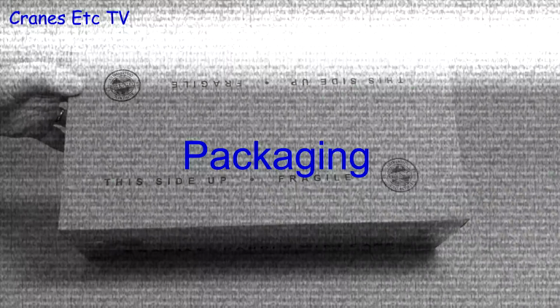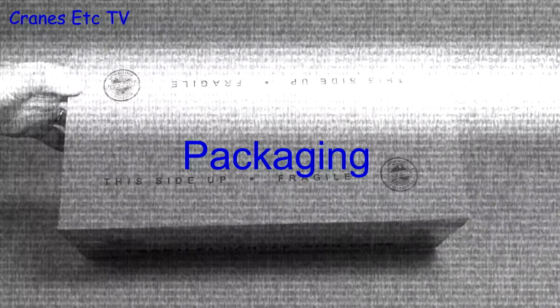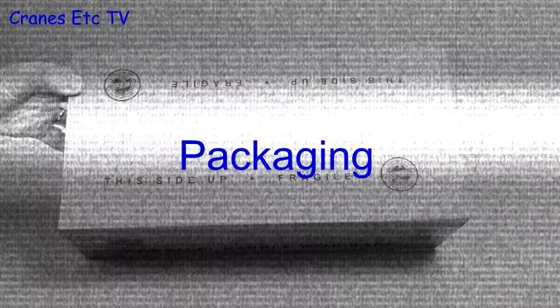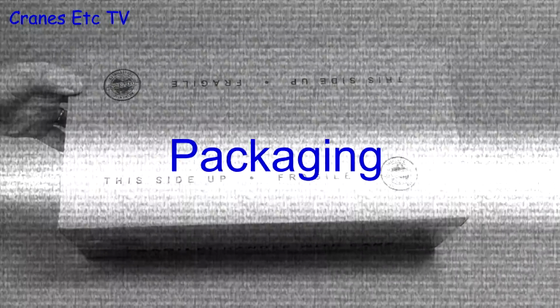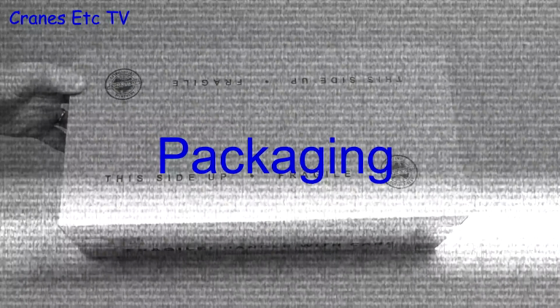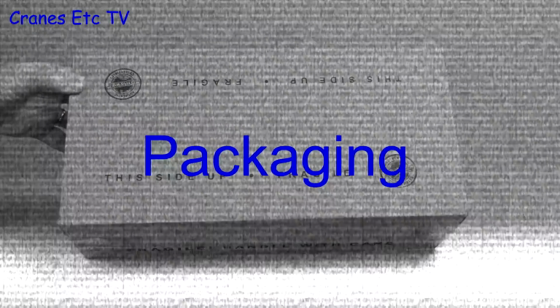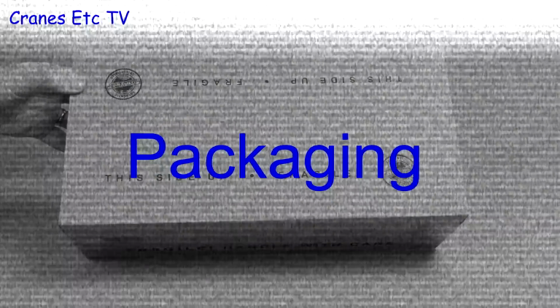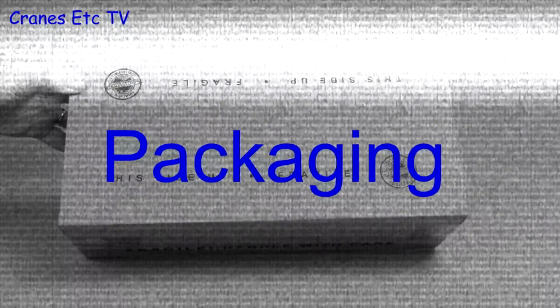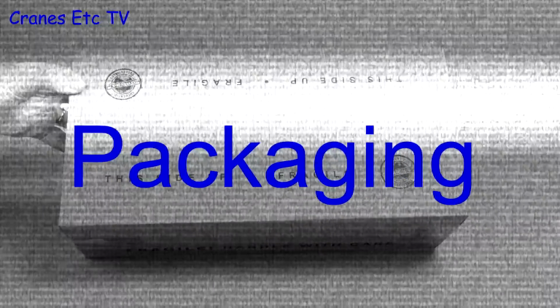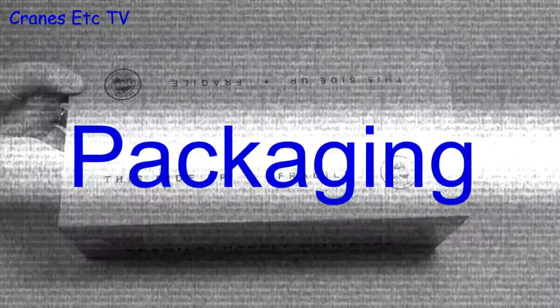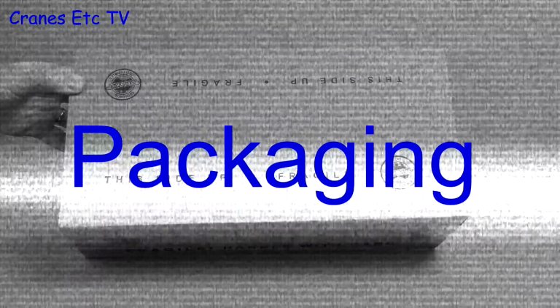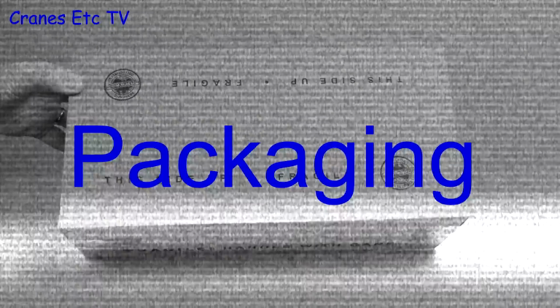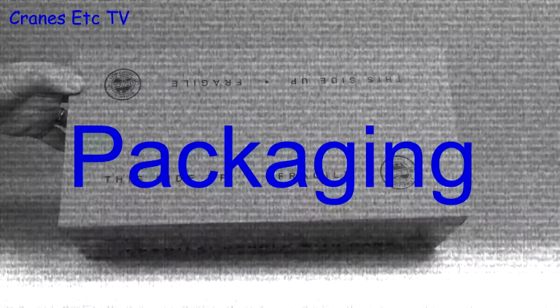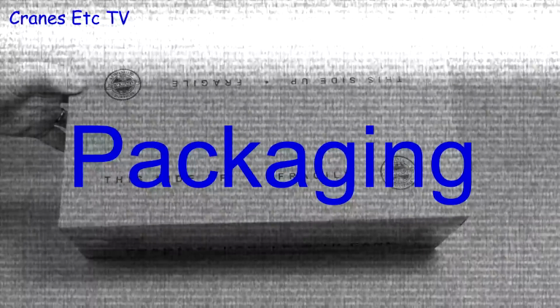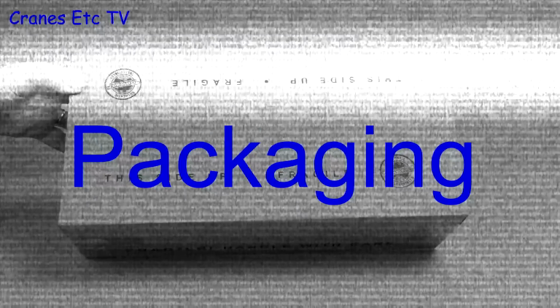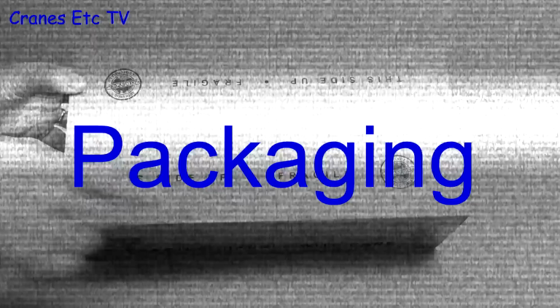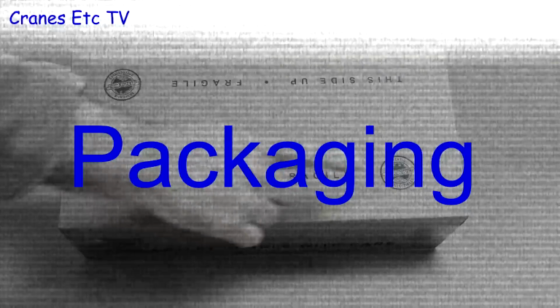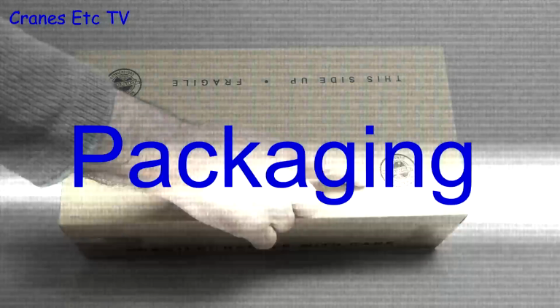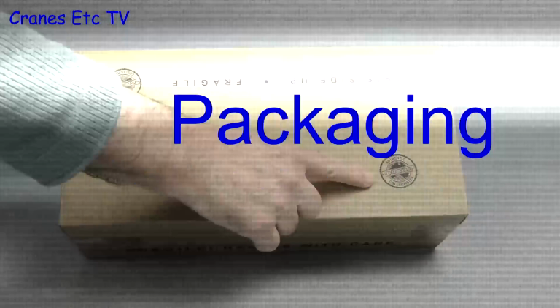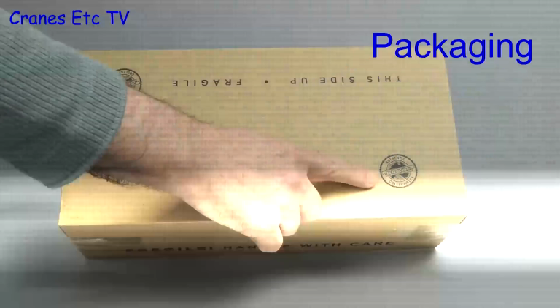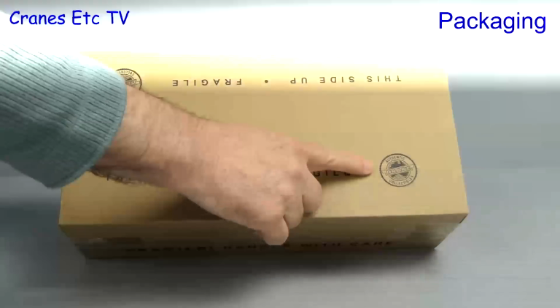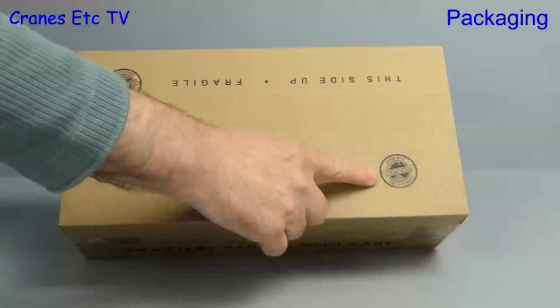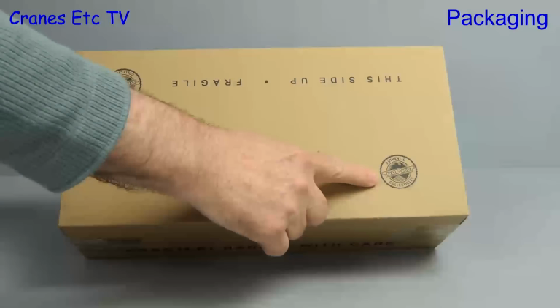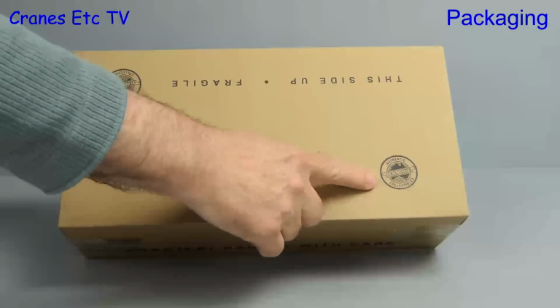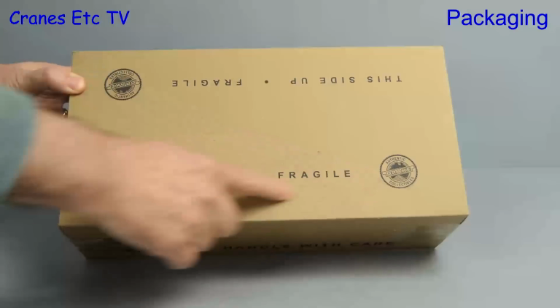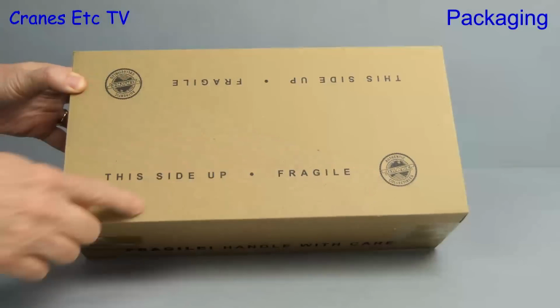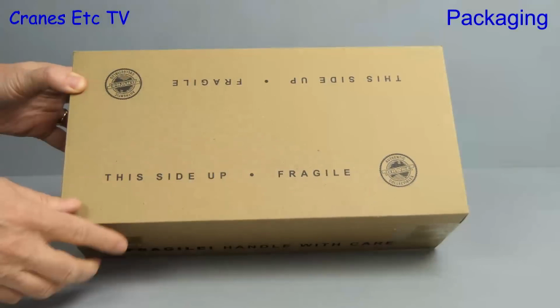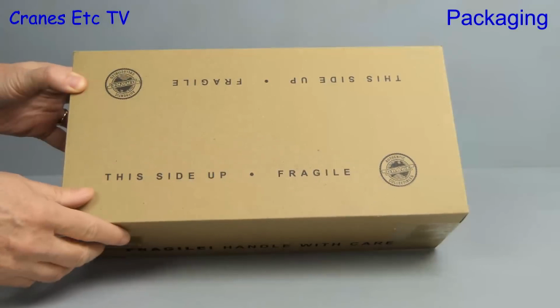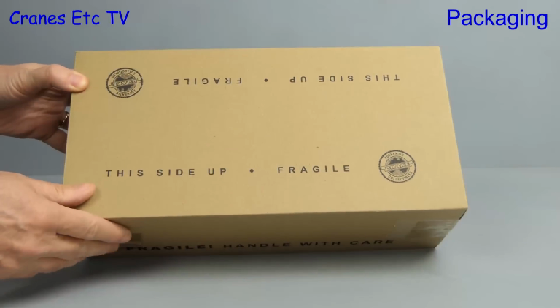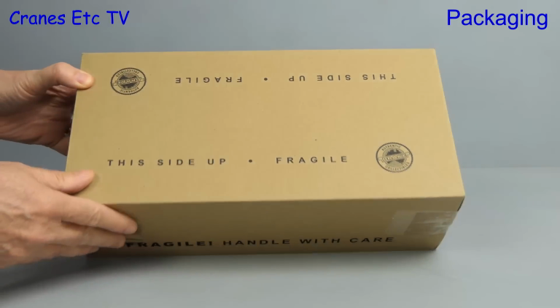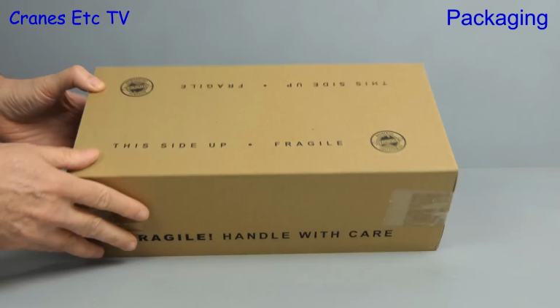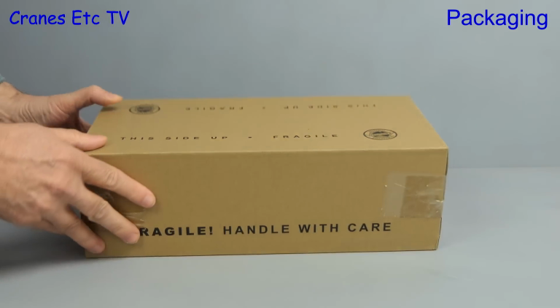What to do if you've got a lot of boxes? Get a box loader, and that's the subject of this review.